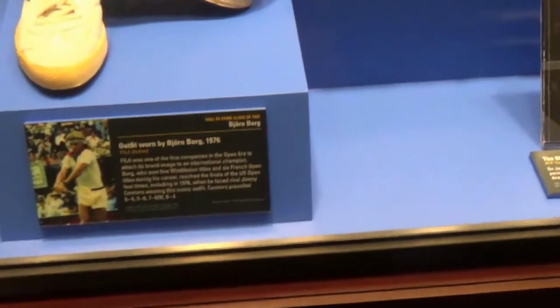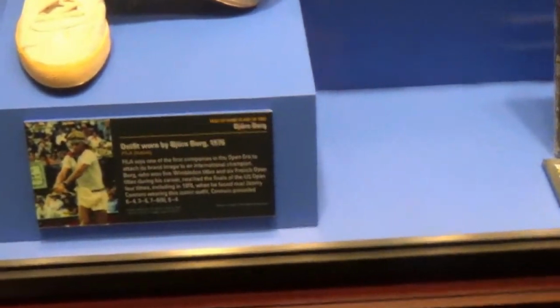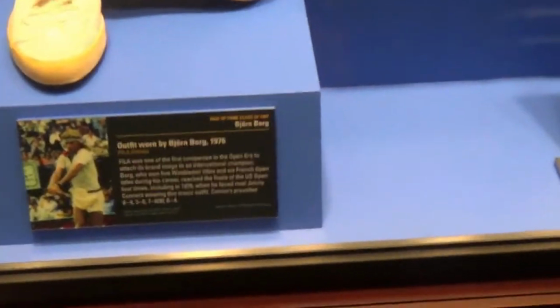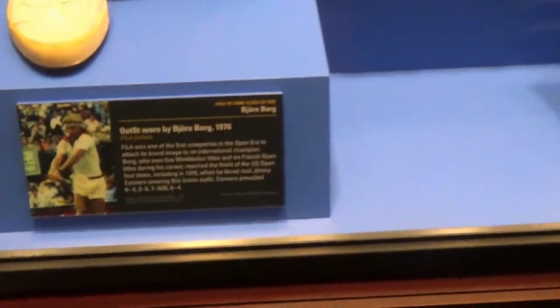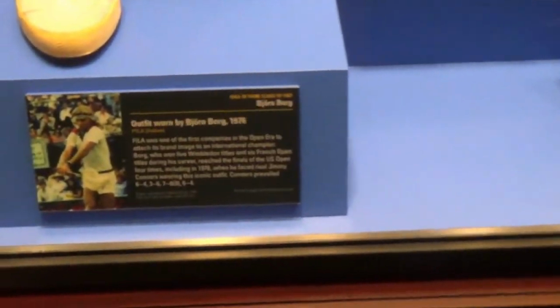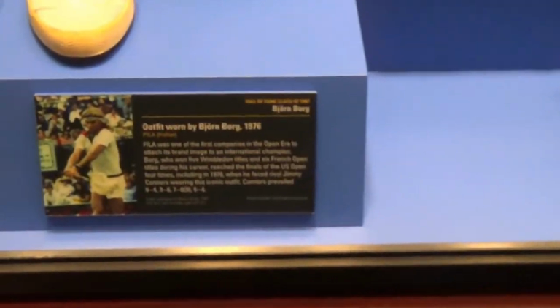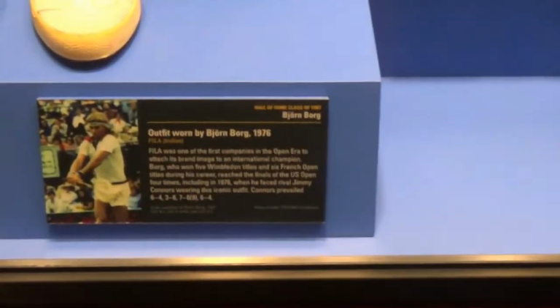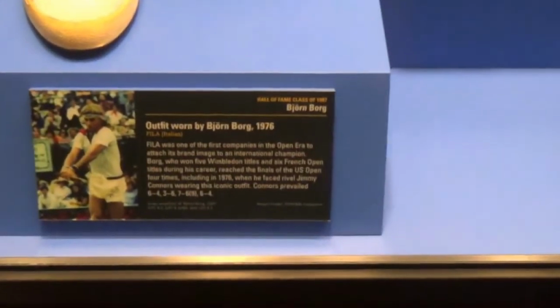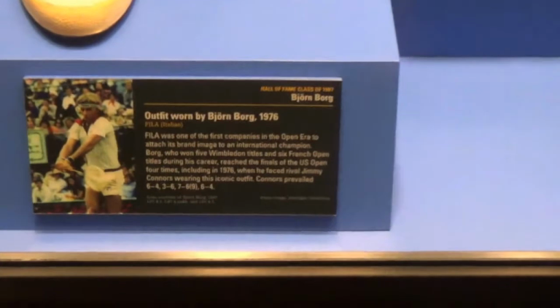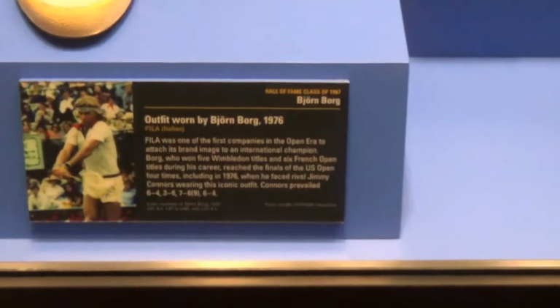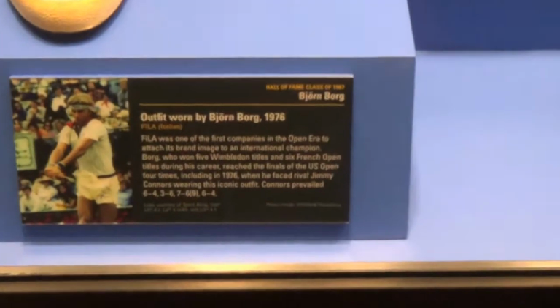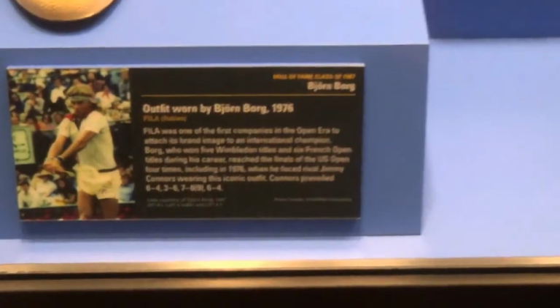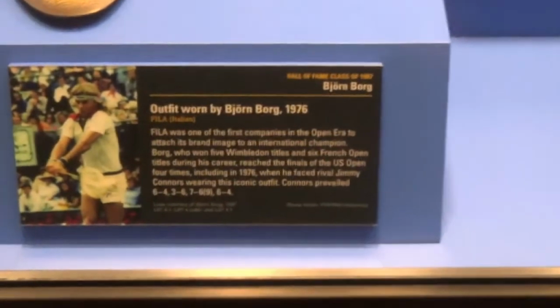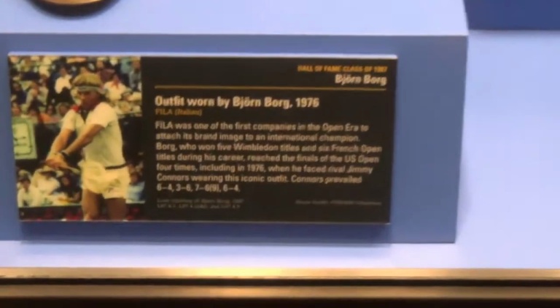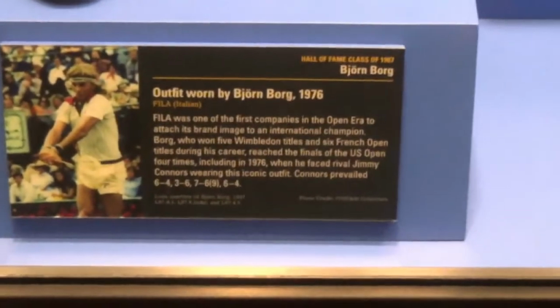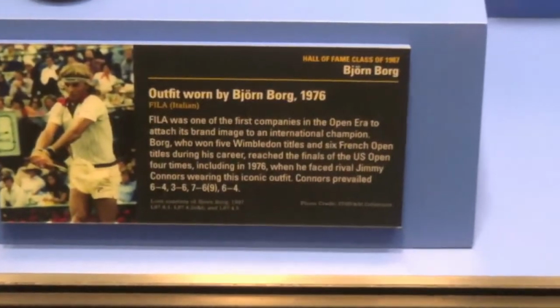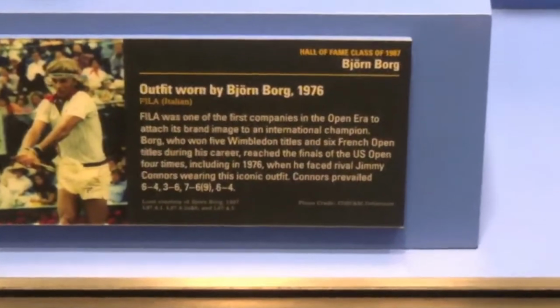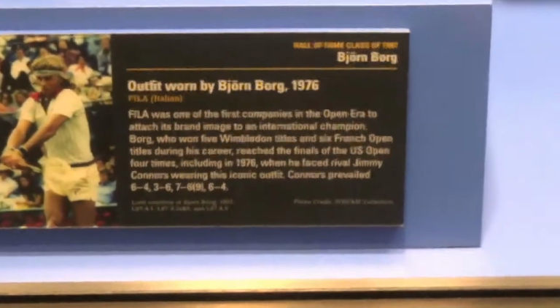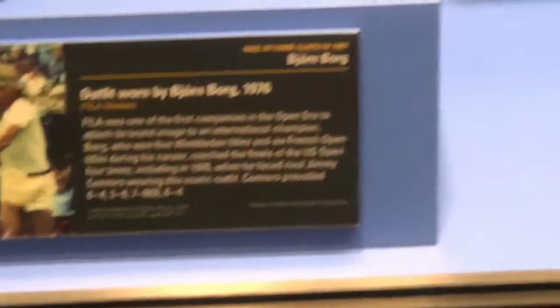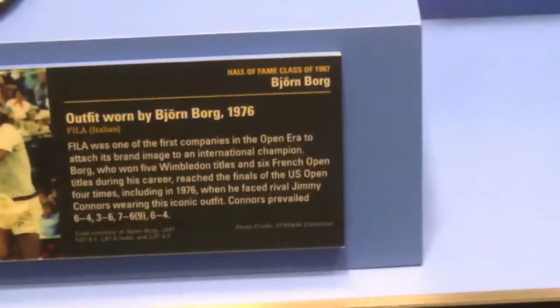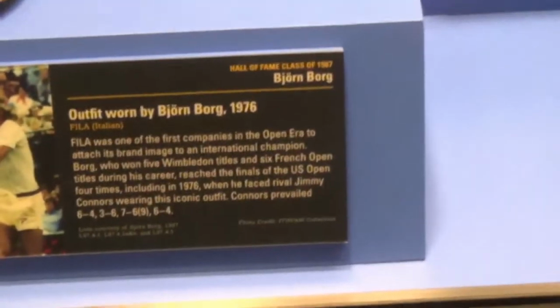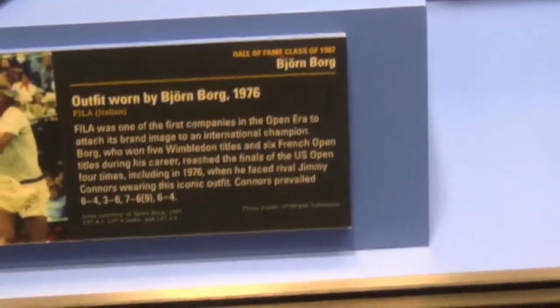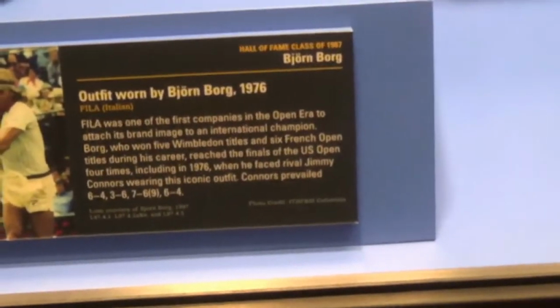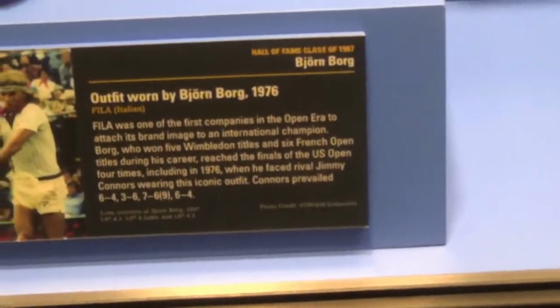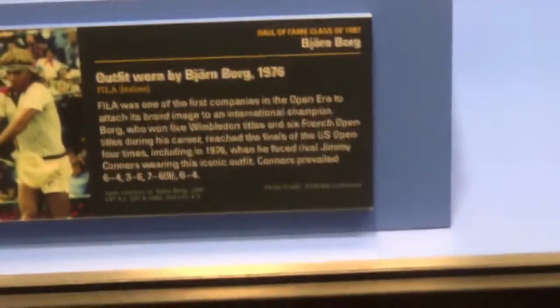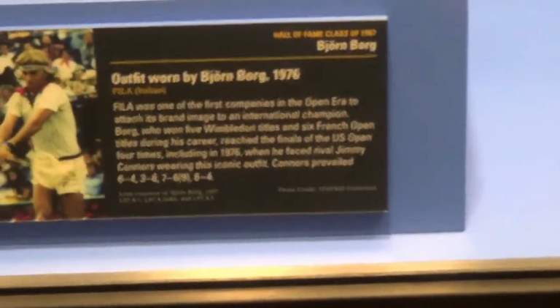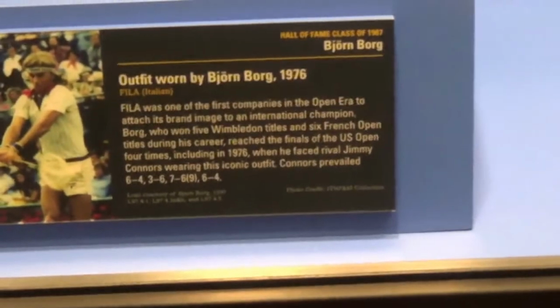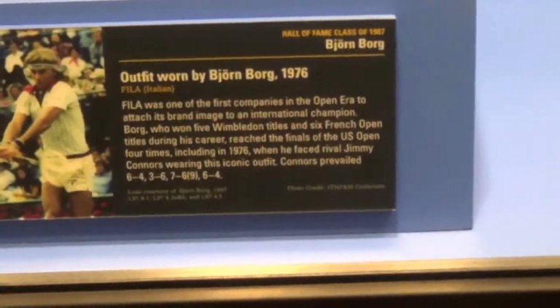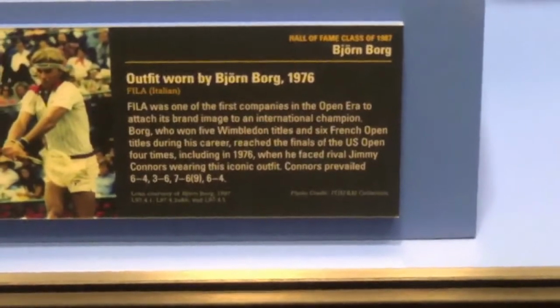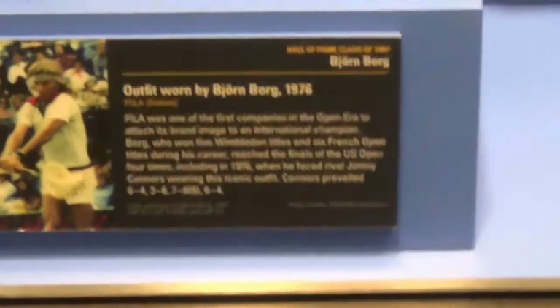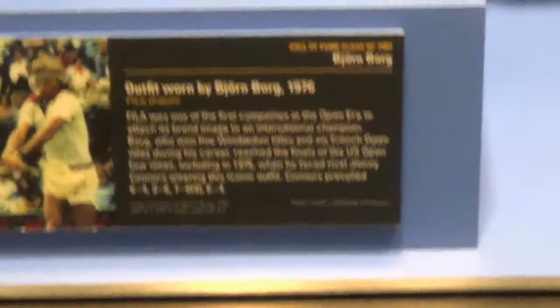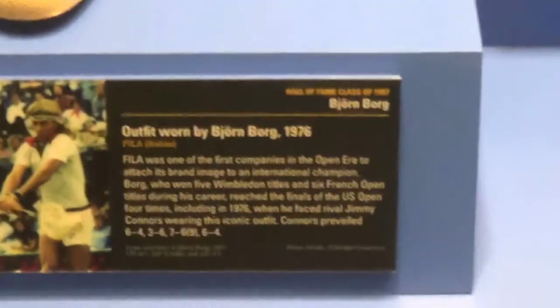Next, I will show you the best part of the museum experience, which is the 3D hologram of Roger Federer. Take a look.